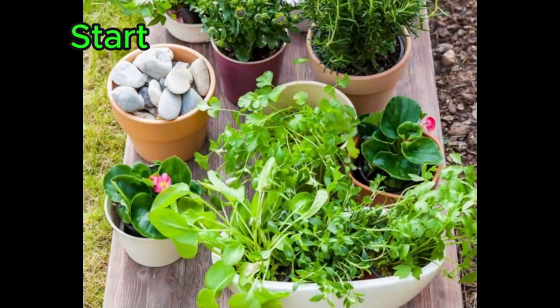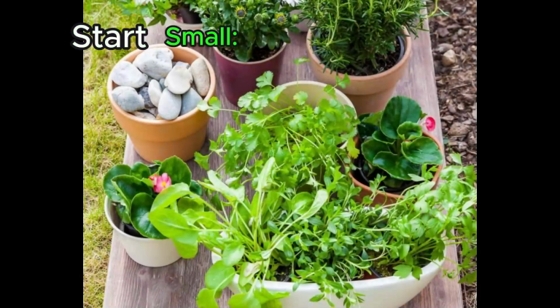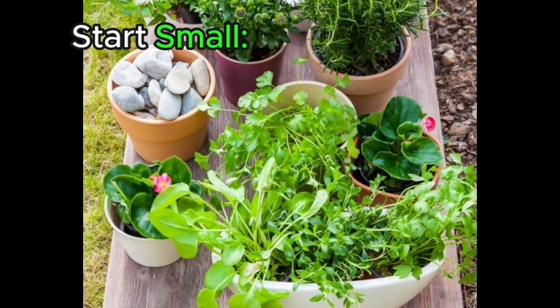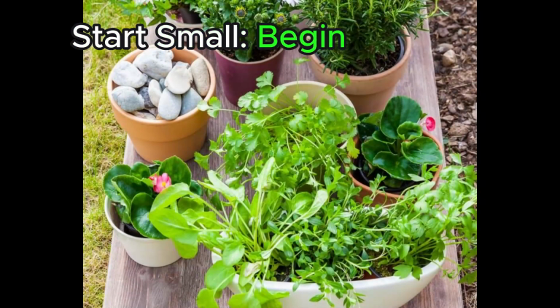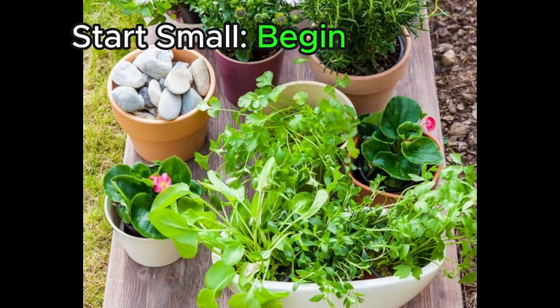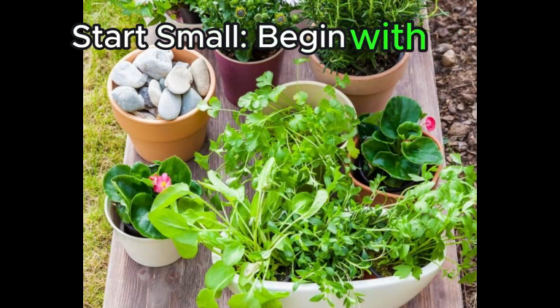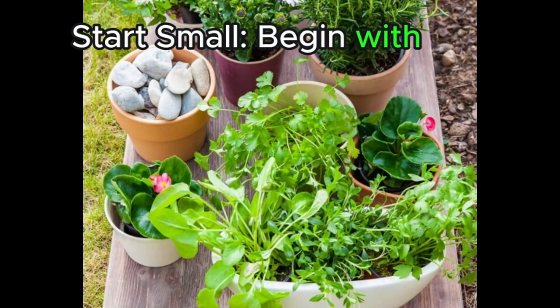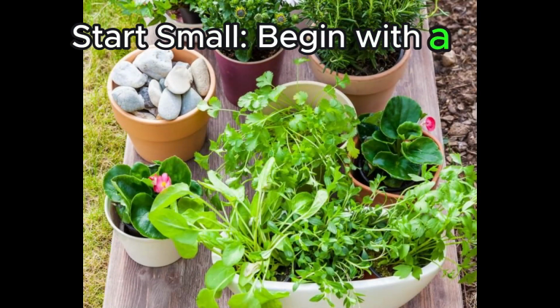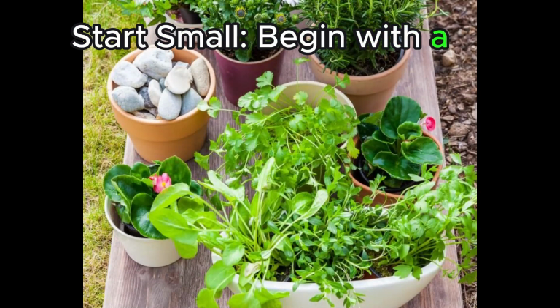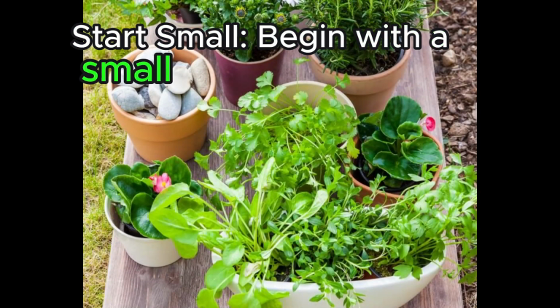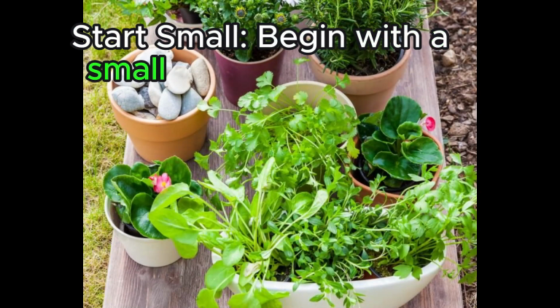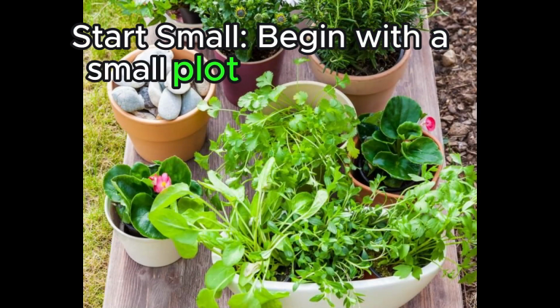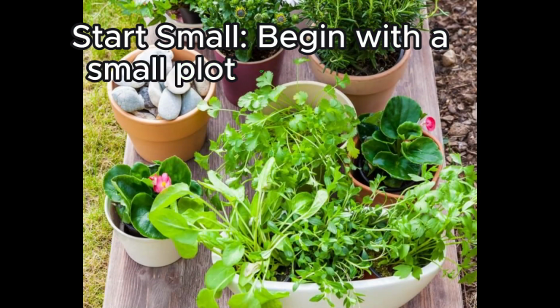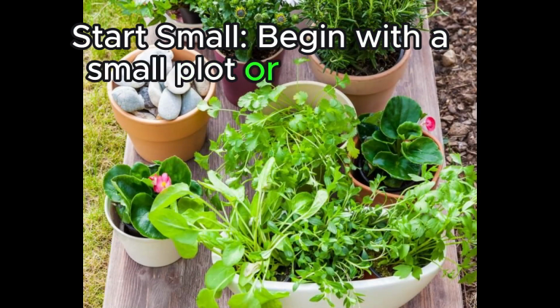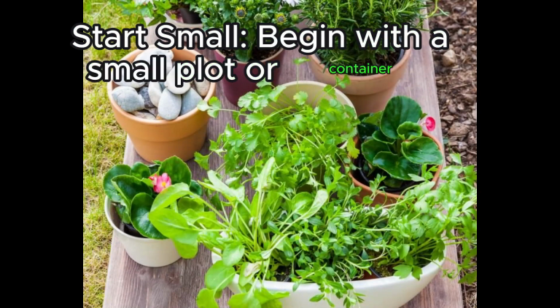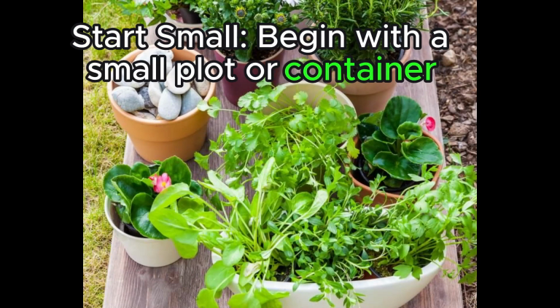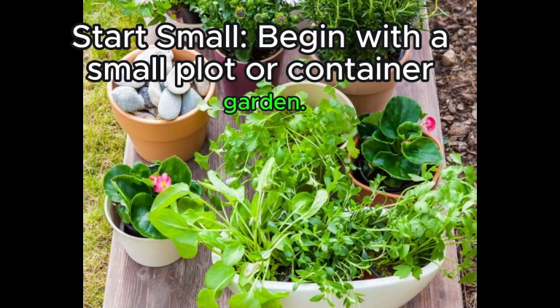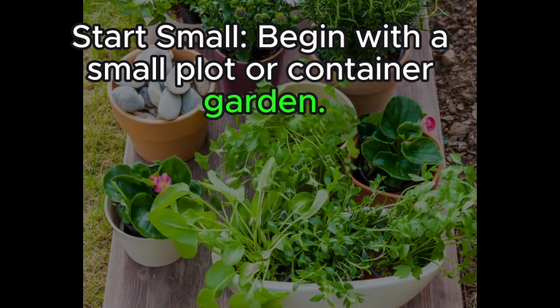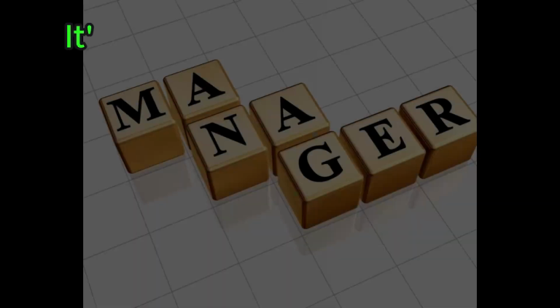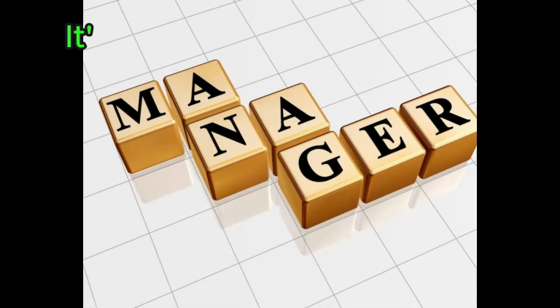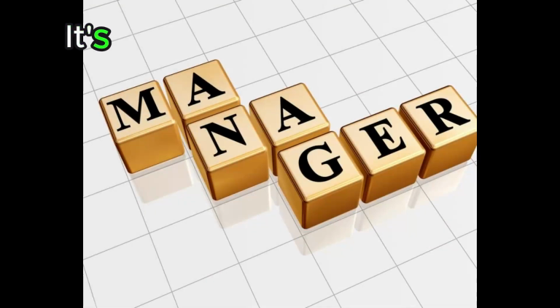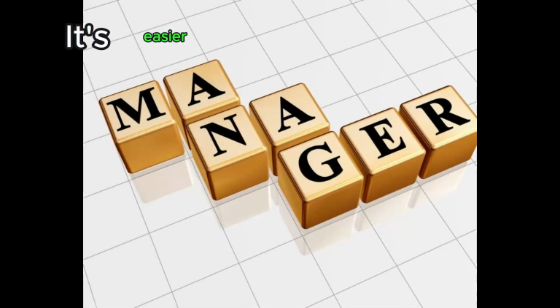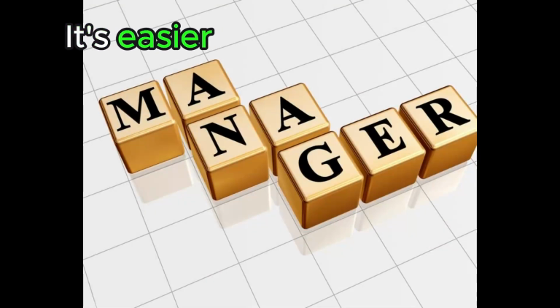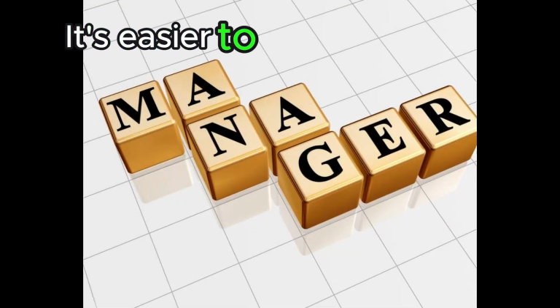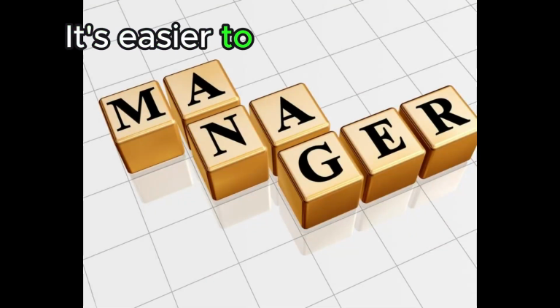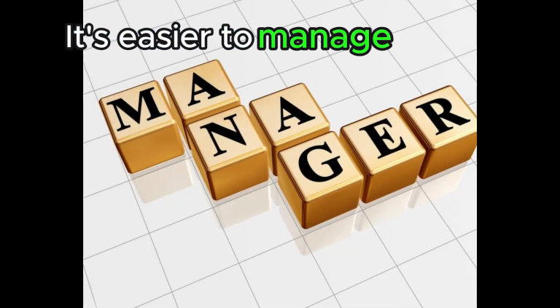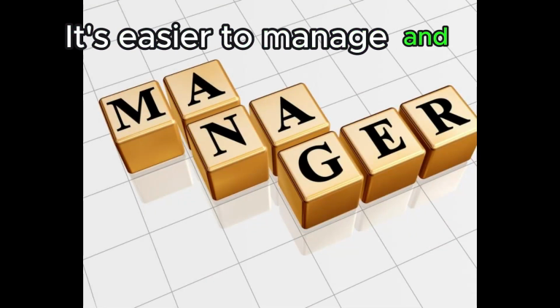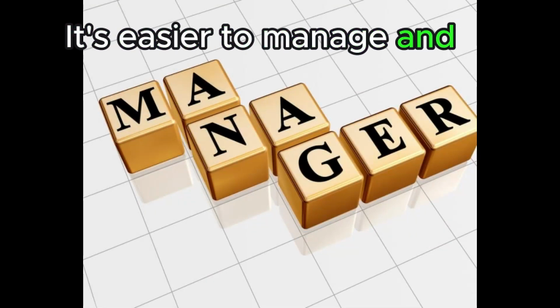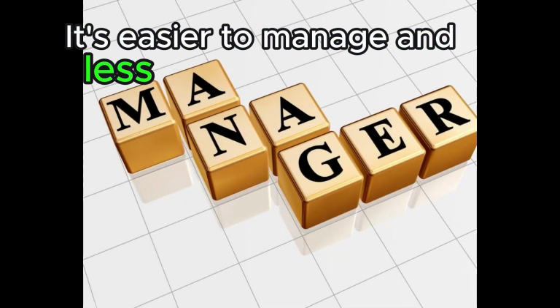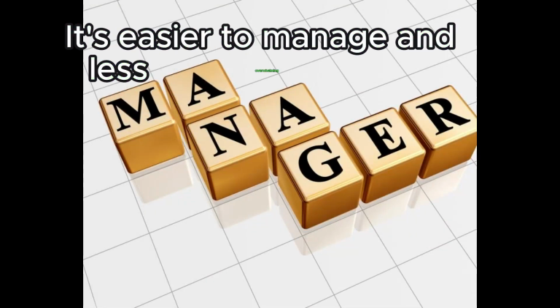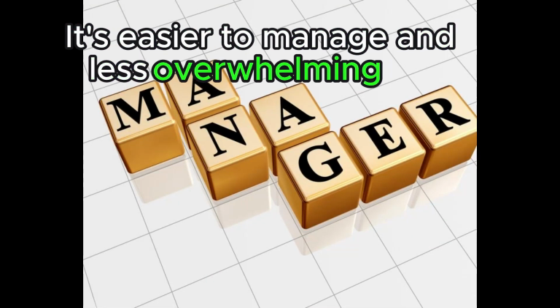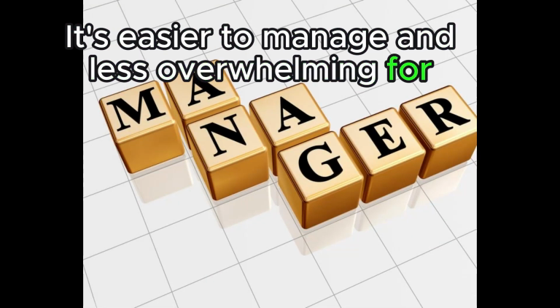Start small. Begin with a small plot or container garden. It's easier to manage and less overwhelming for beginners.